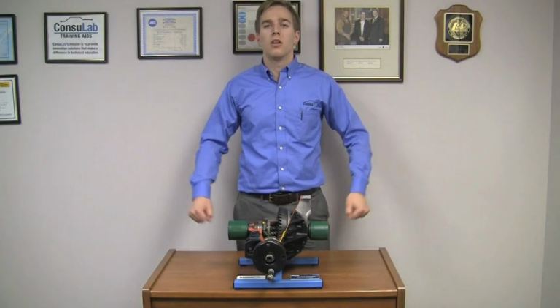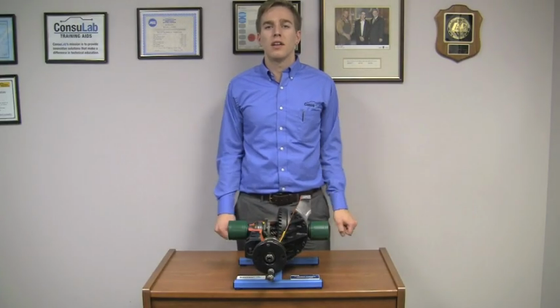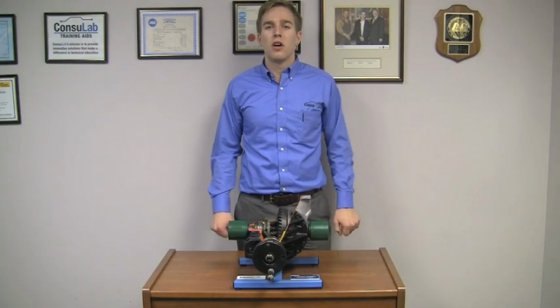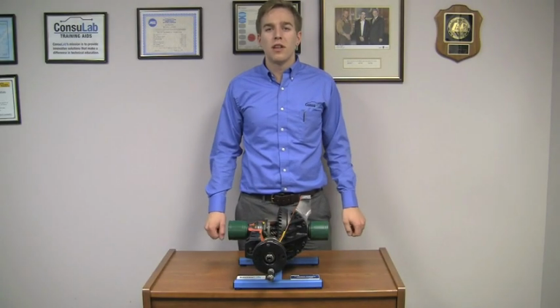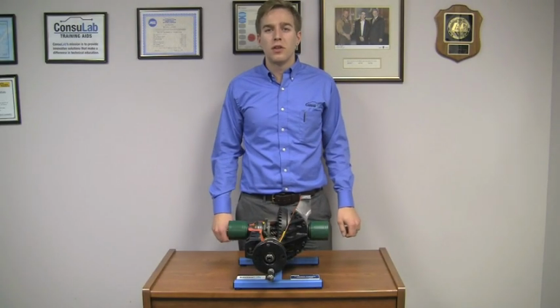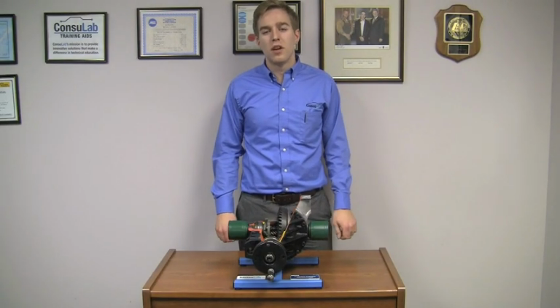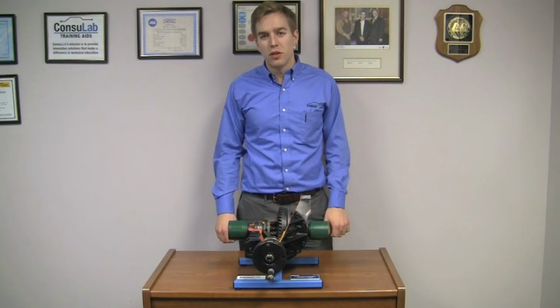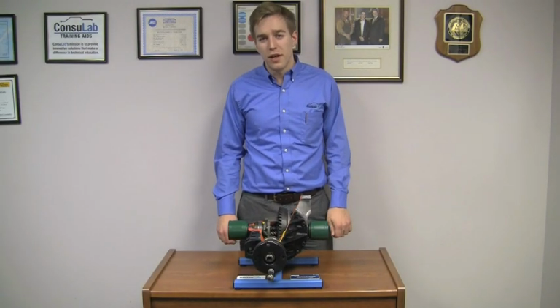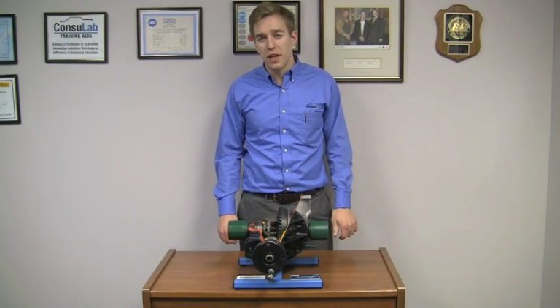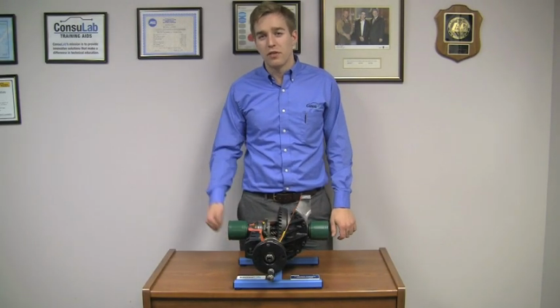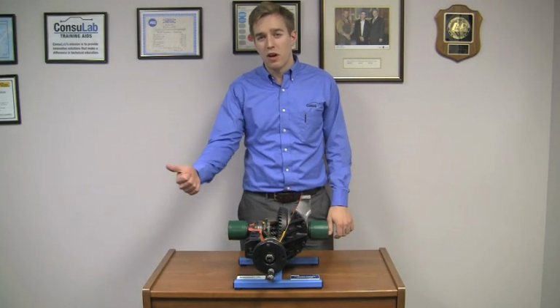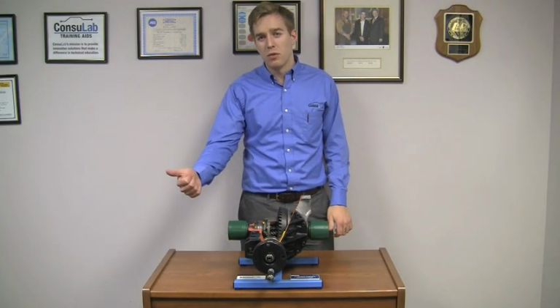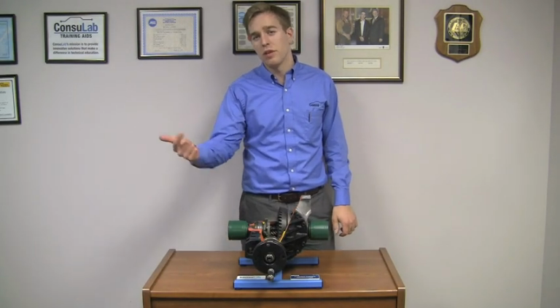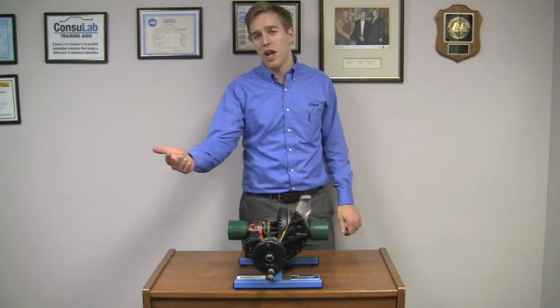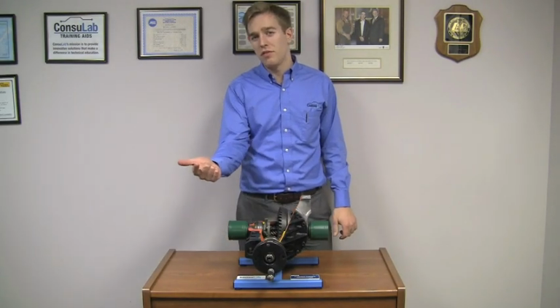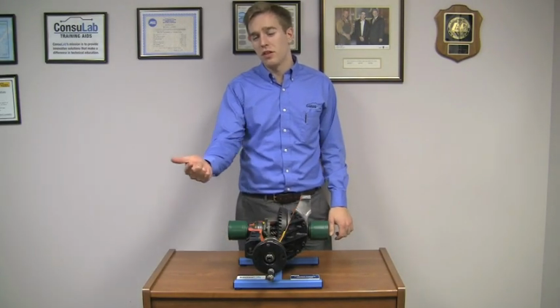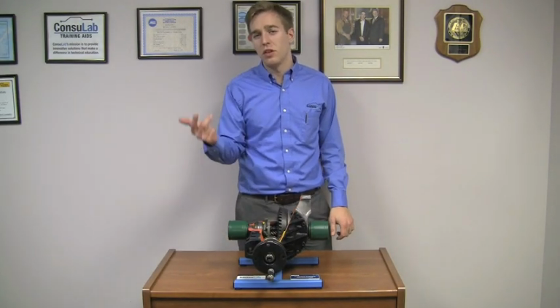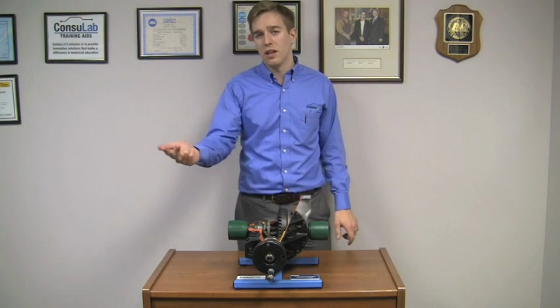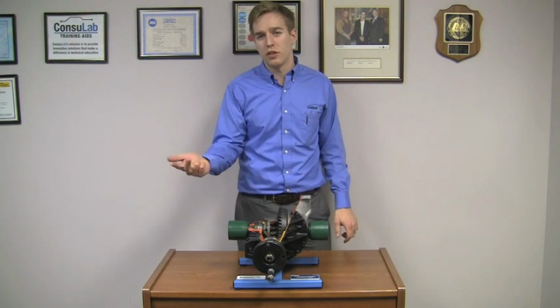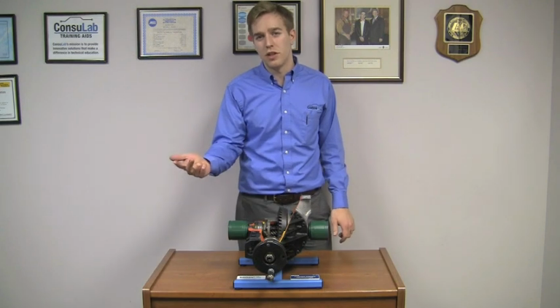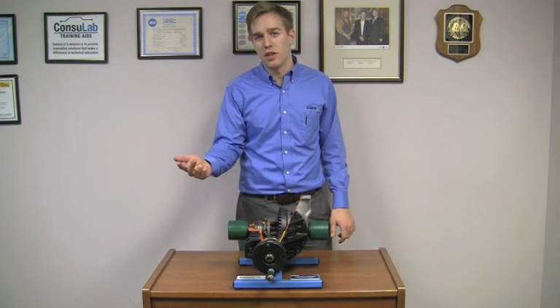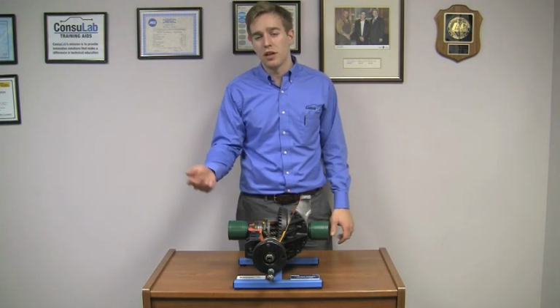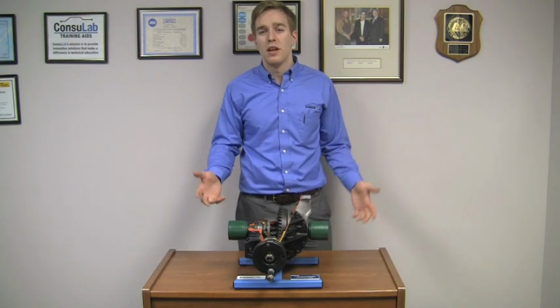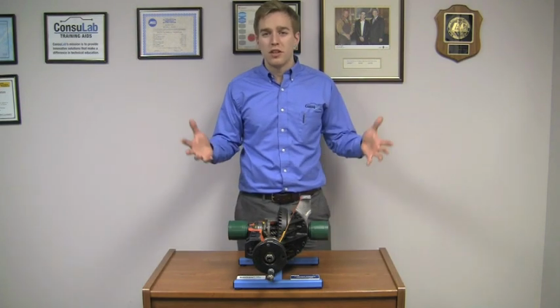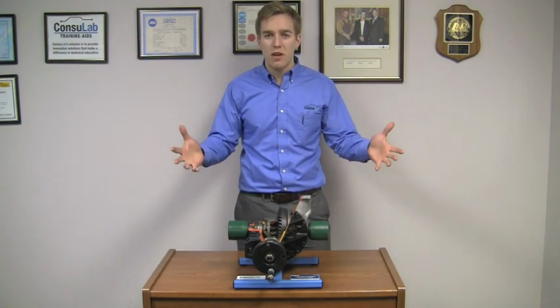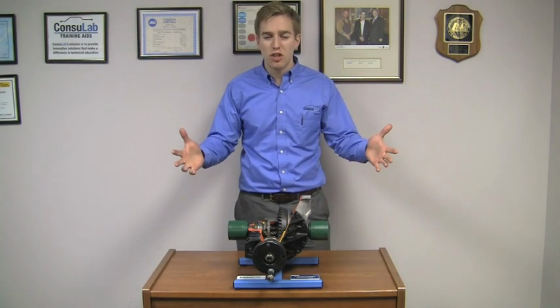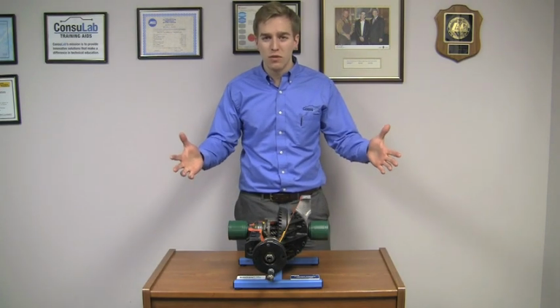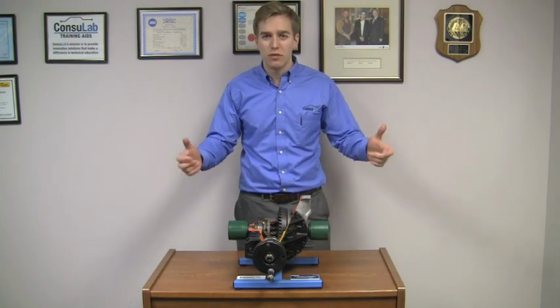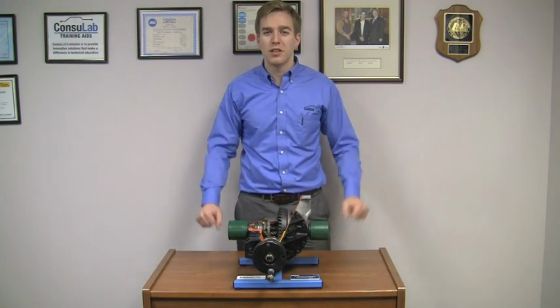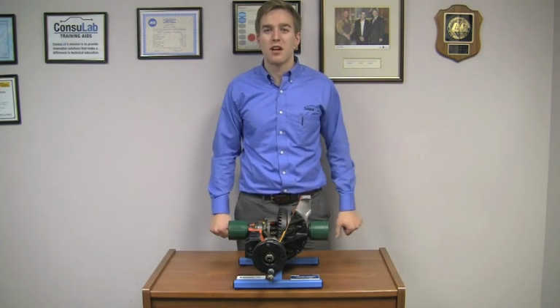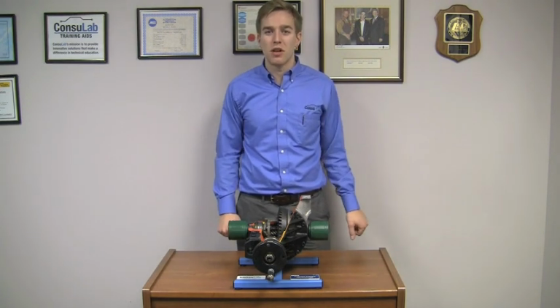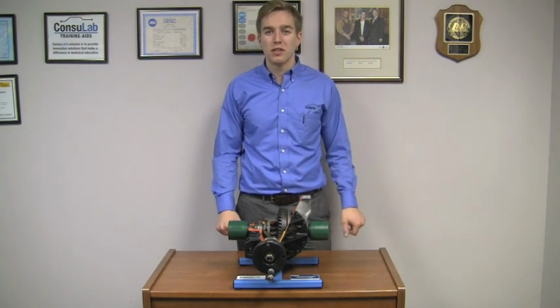At Consulat, we design and build training aids for automotive, heavy vehicle, and electrical engineering. Today I want to show you one of our standard products.